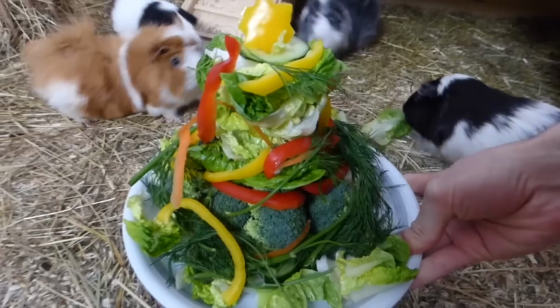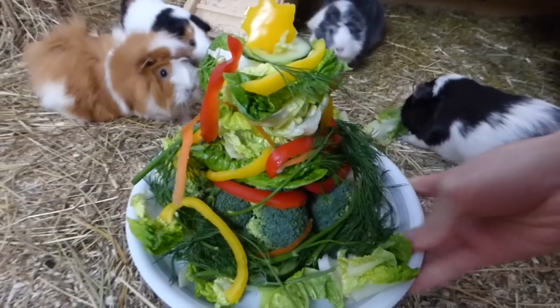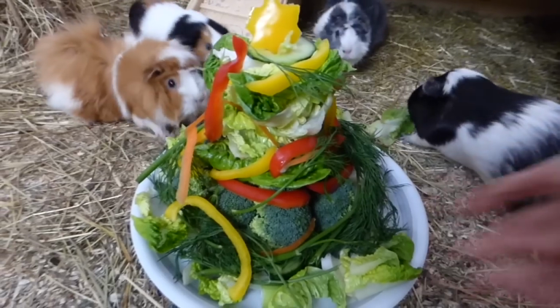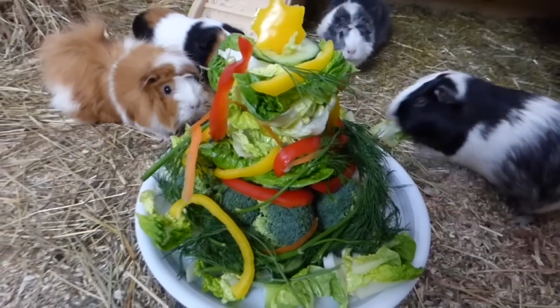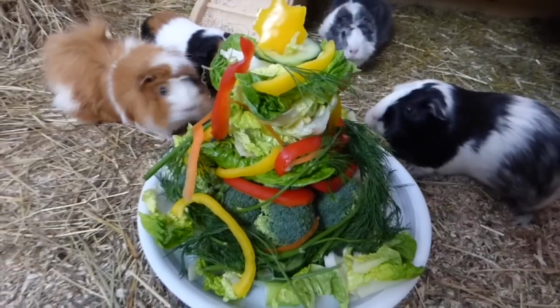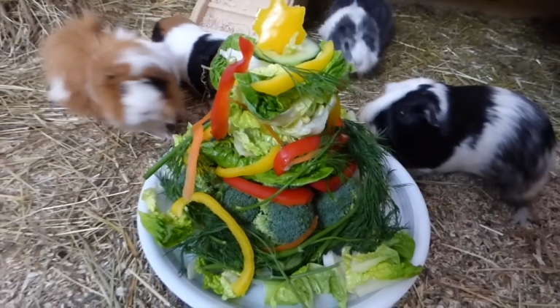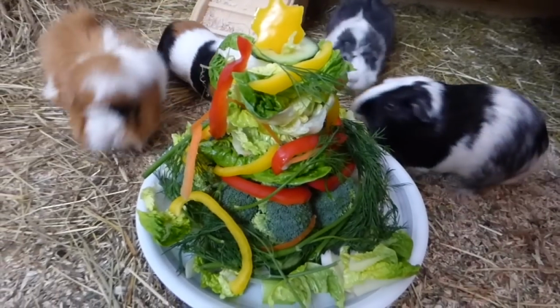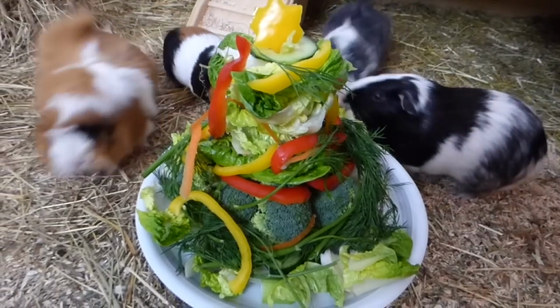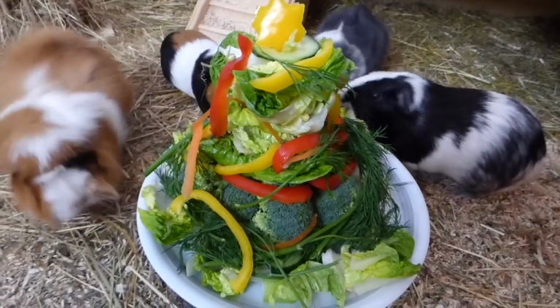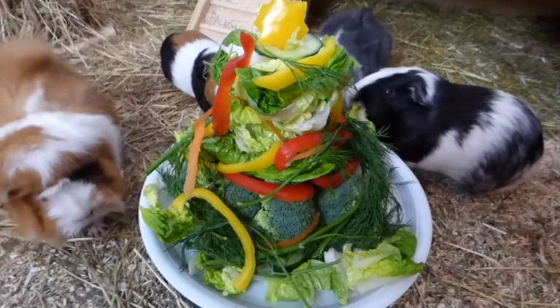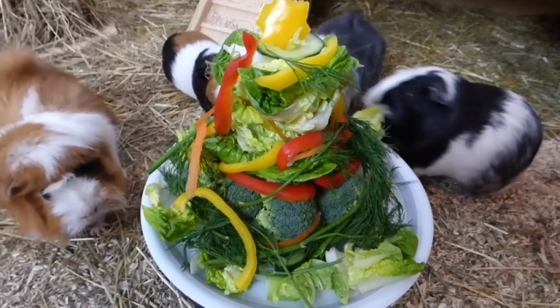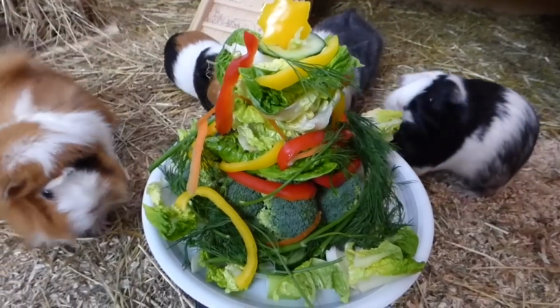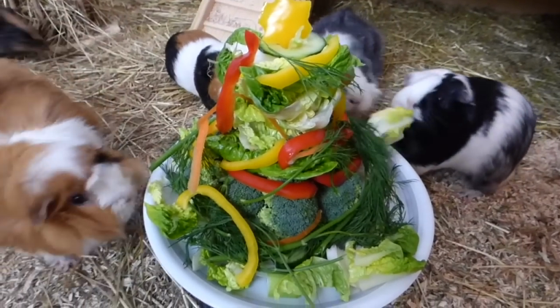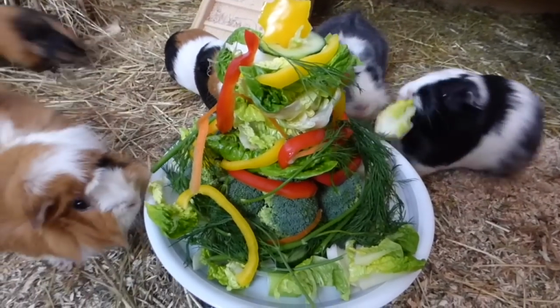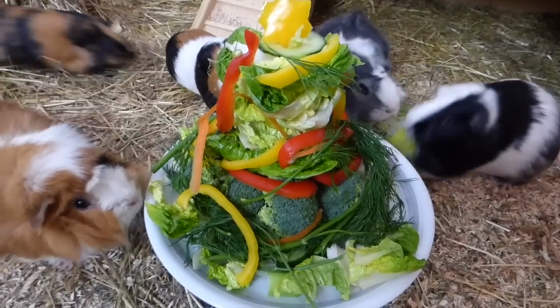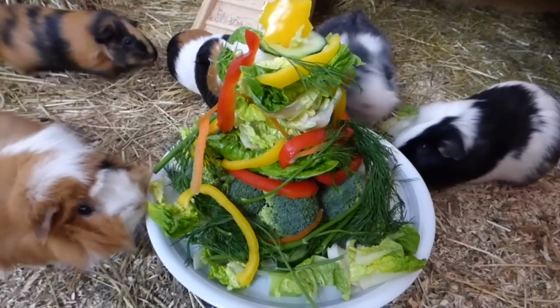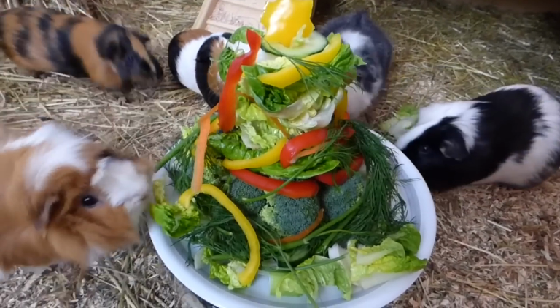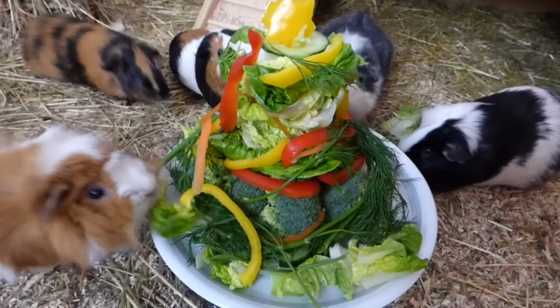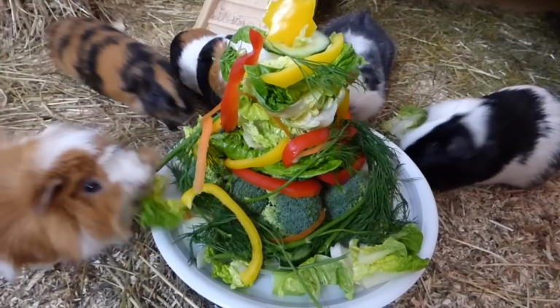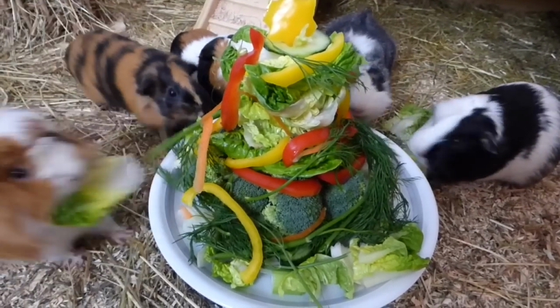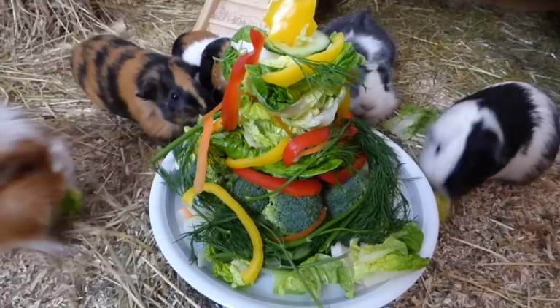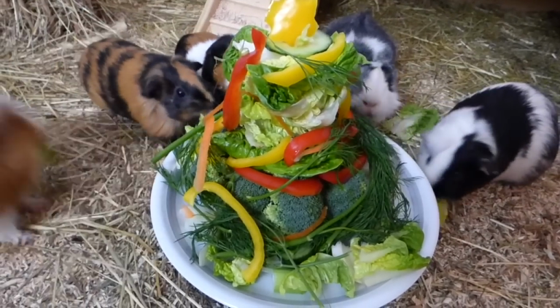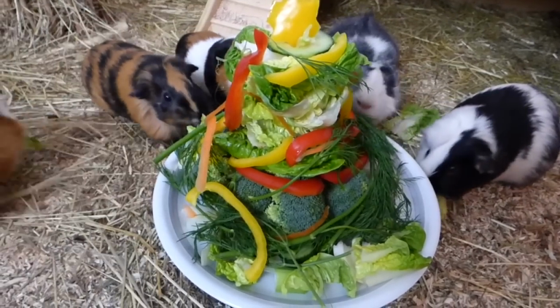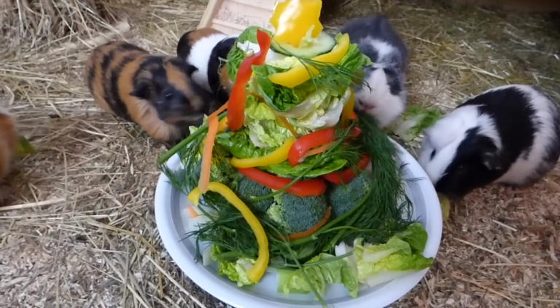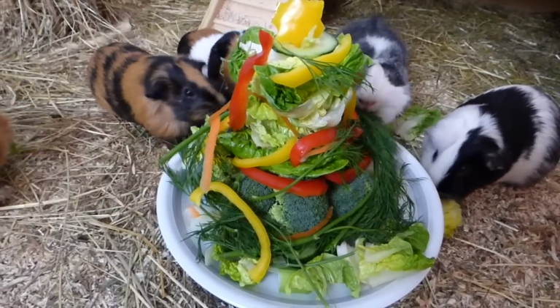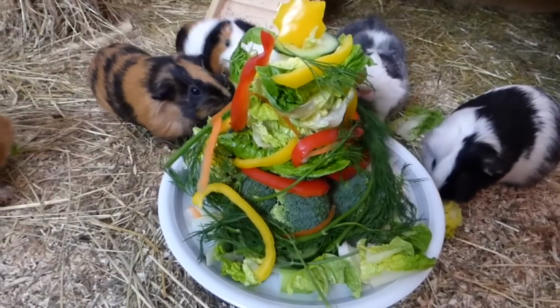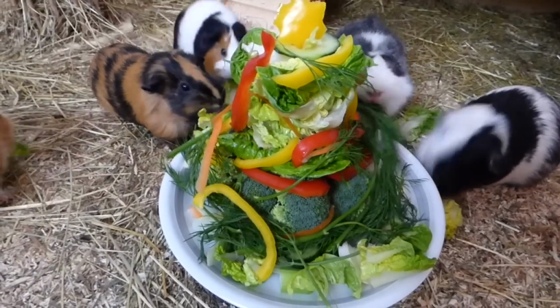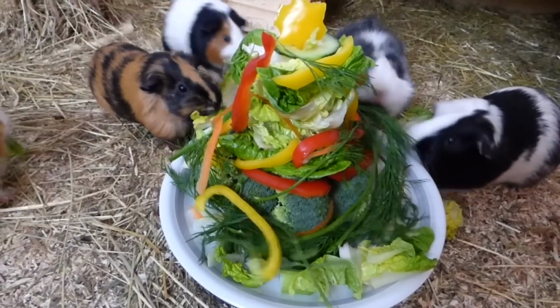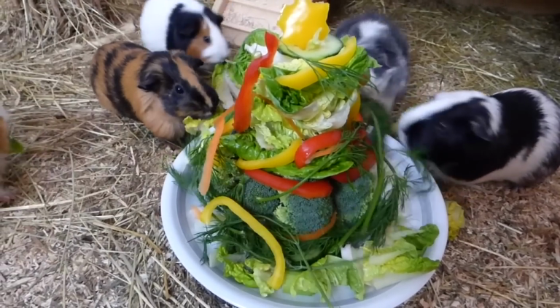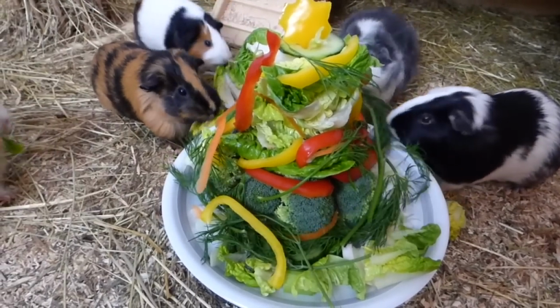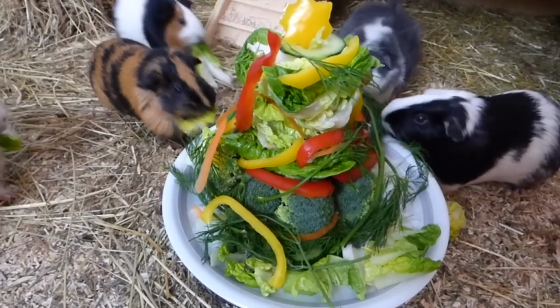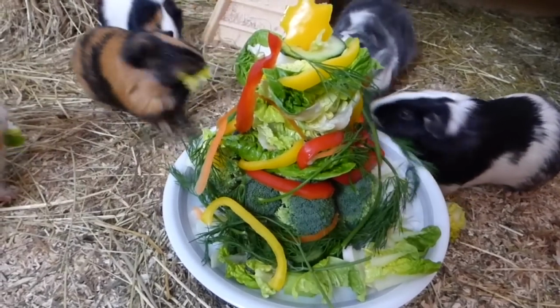Hey everyone, Christmas is almost here and the guinea pigs got their festive dinner a little bit early.